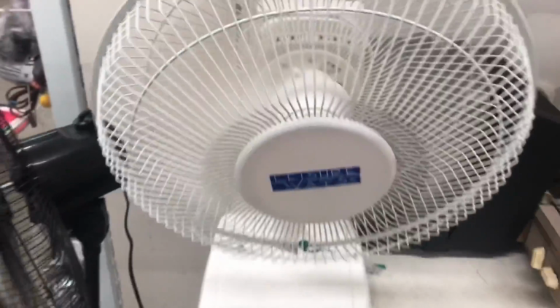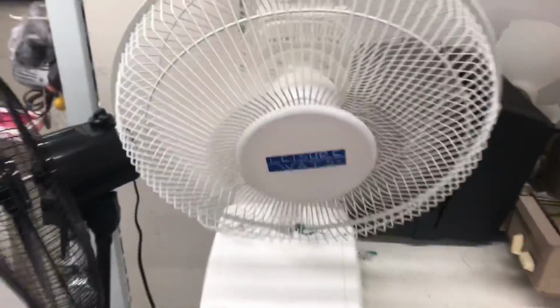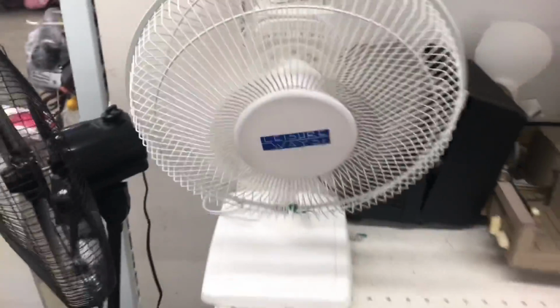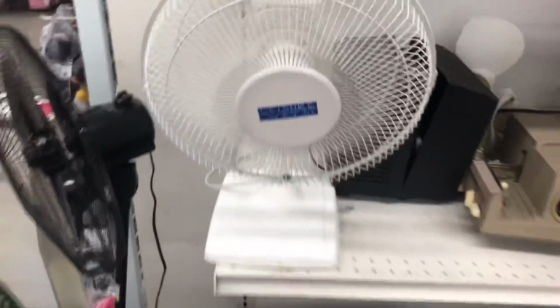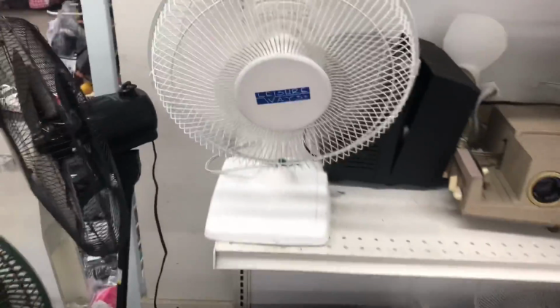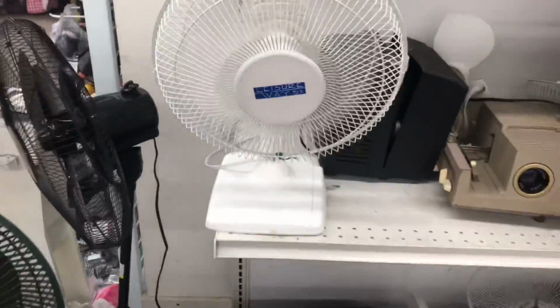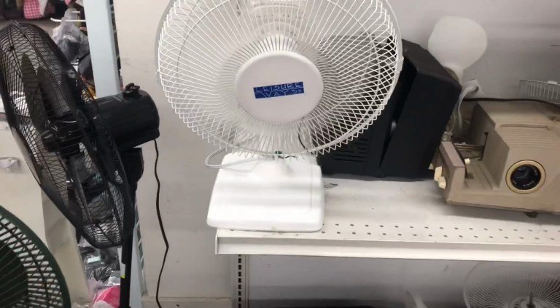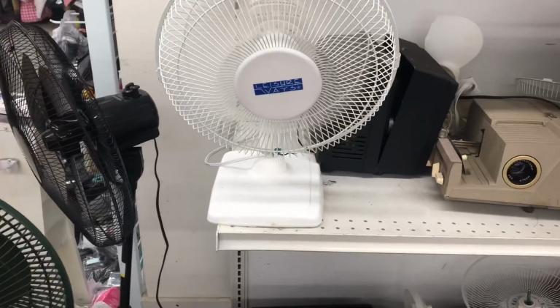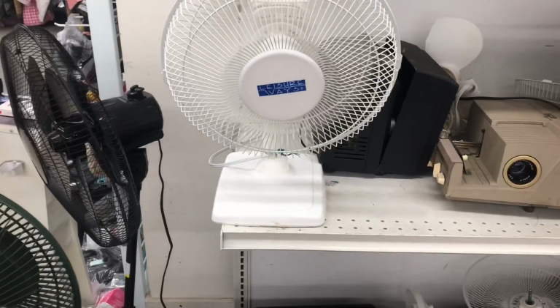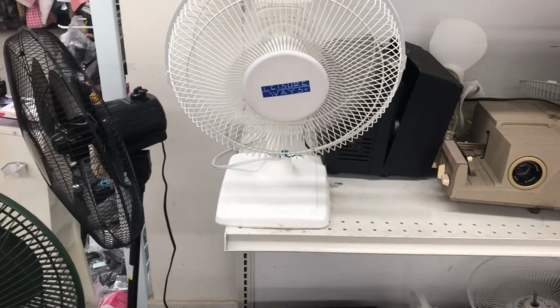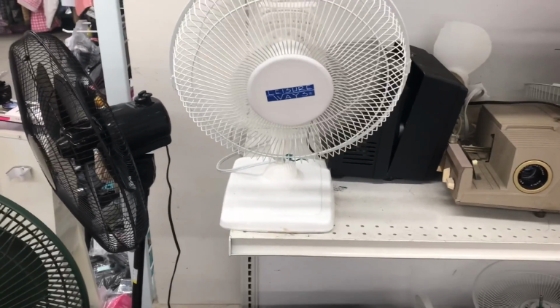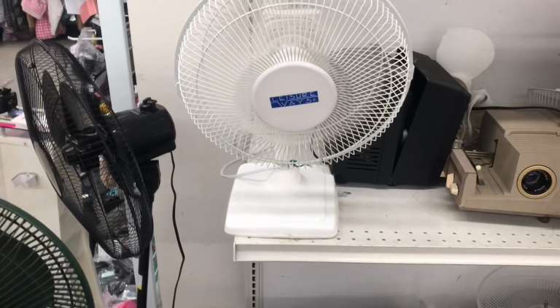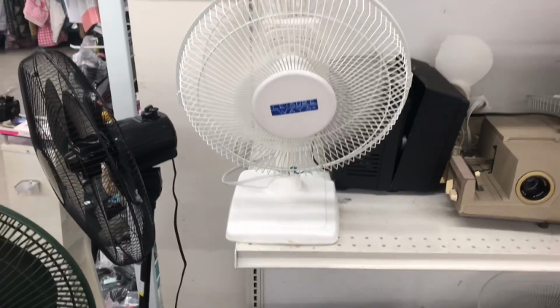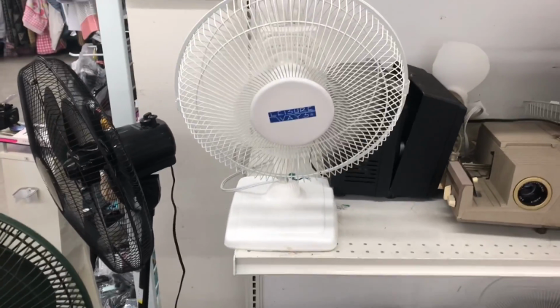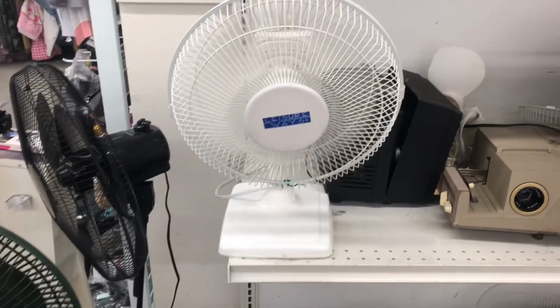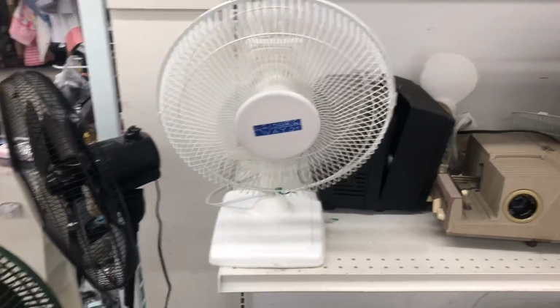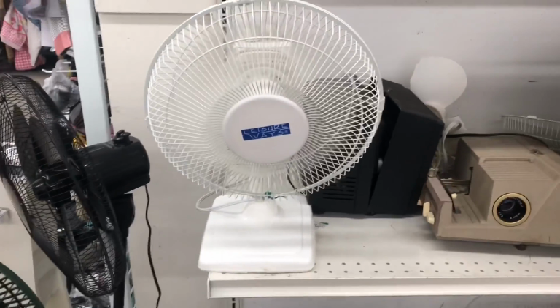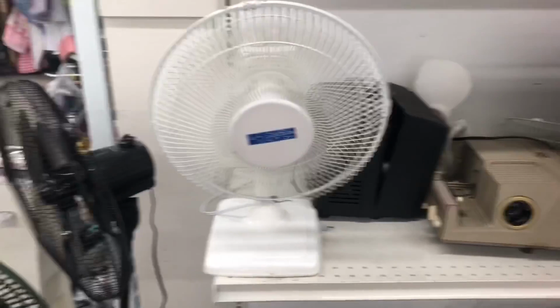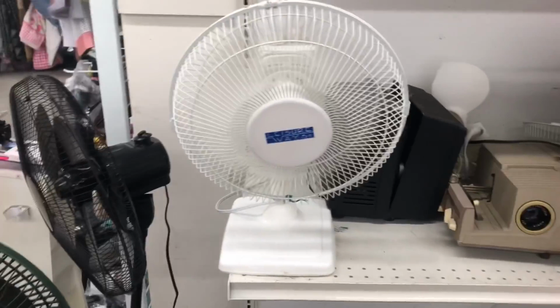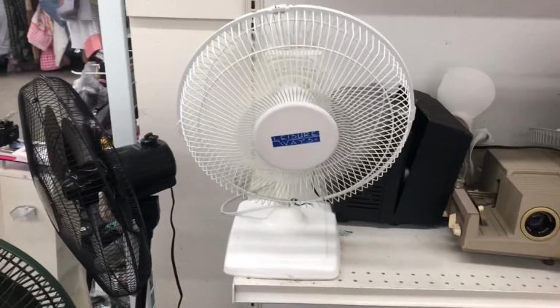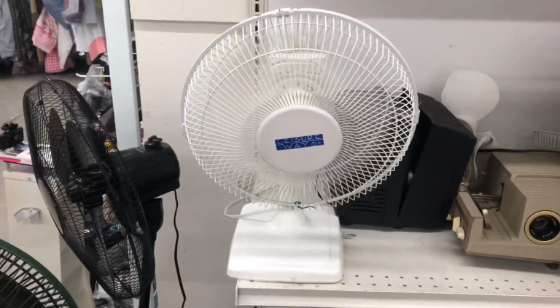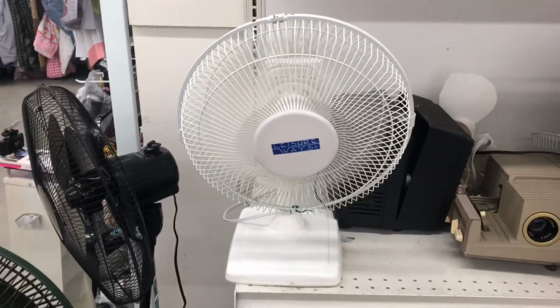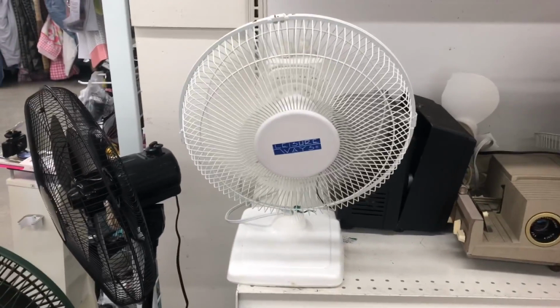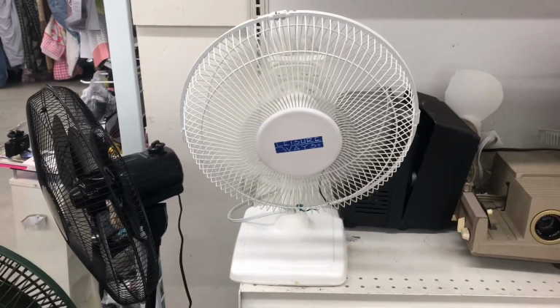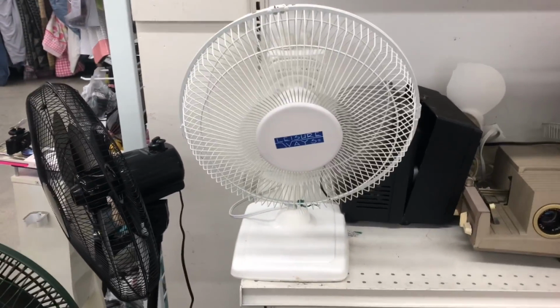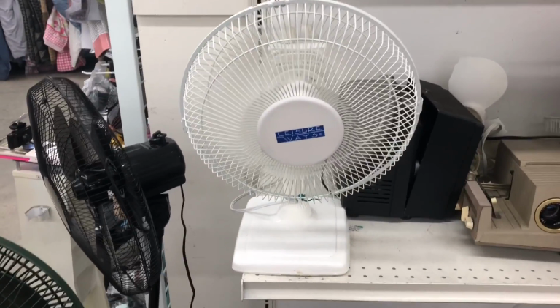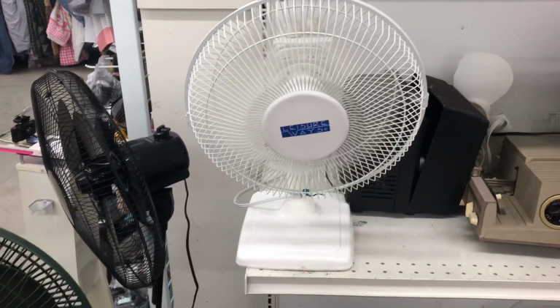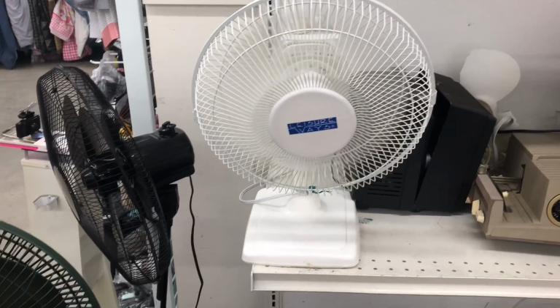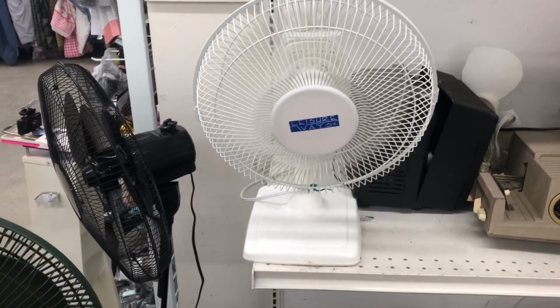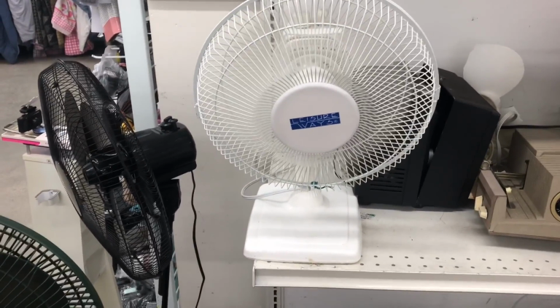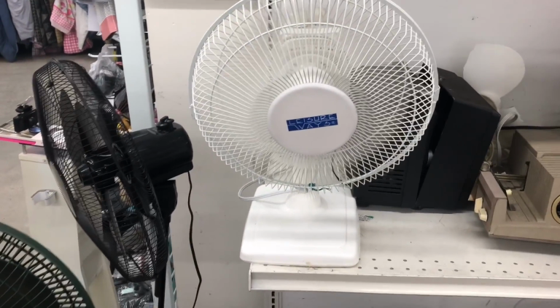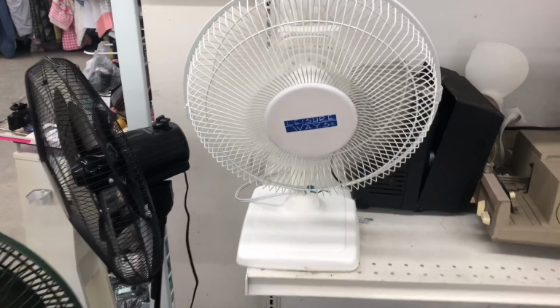It definitely moves good air. It's a good blade set. The Cool Breeze one just has a very underpowered motor.